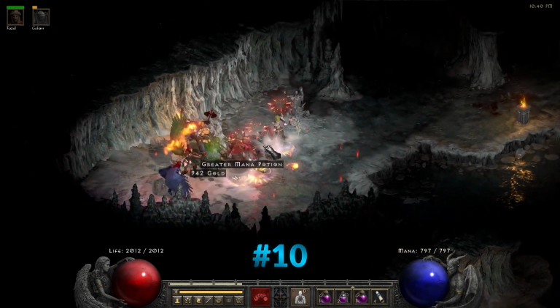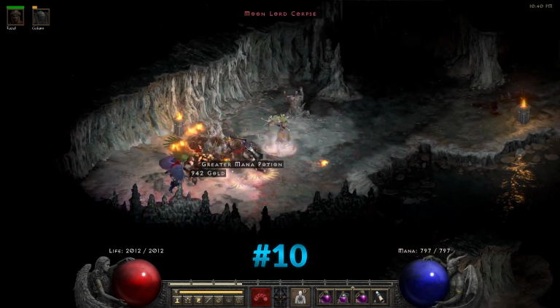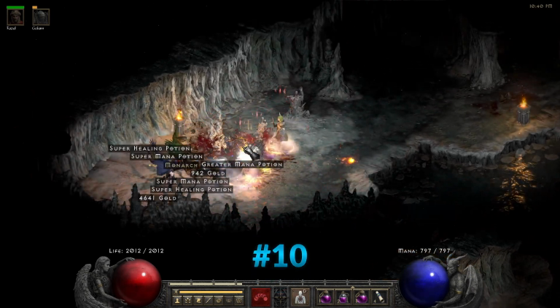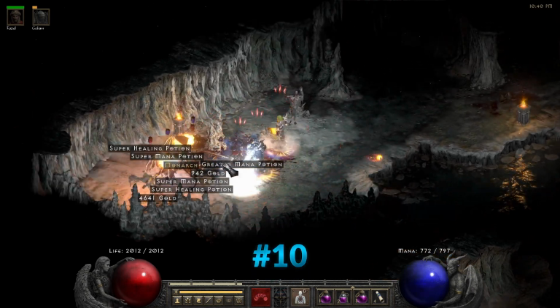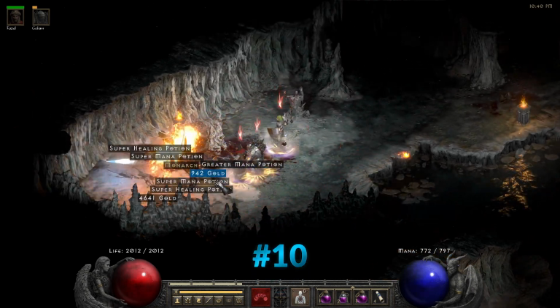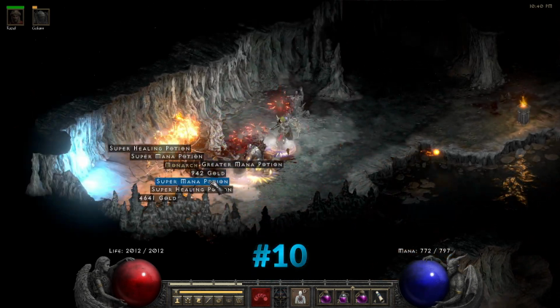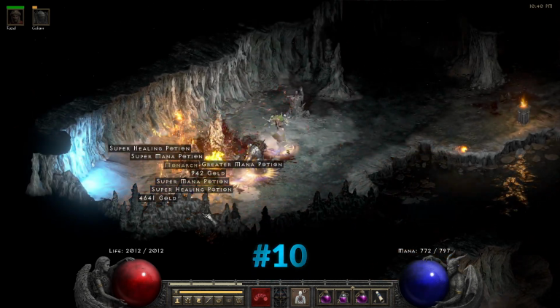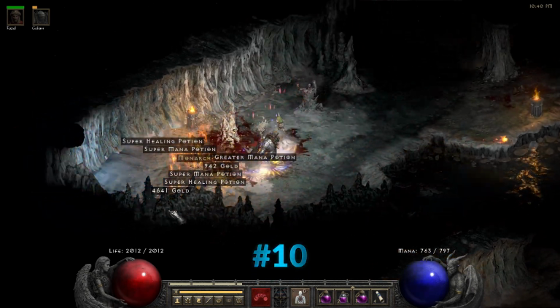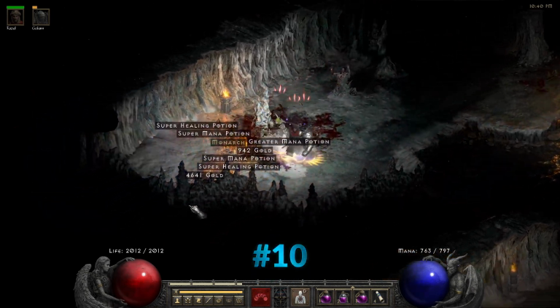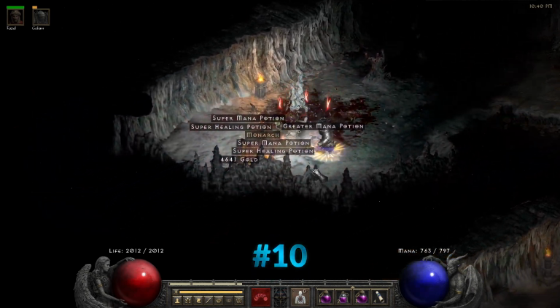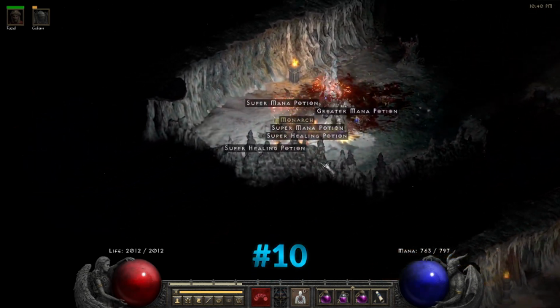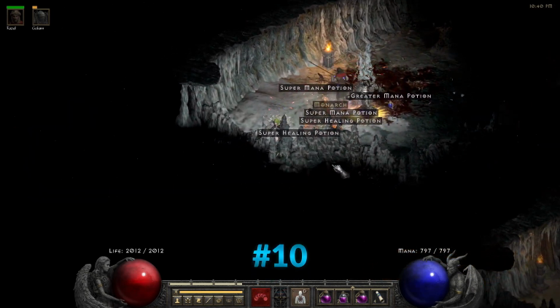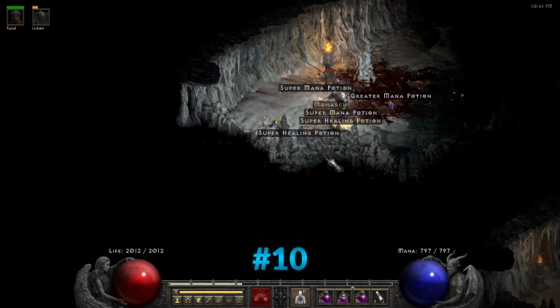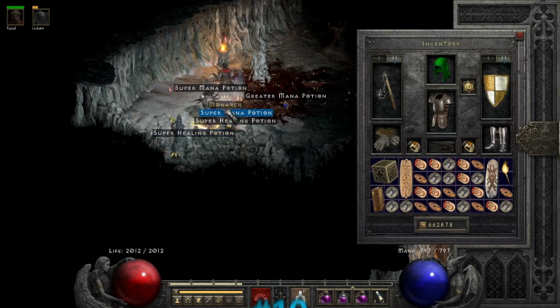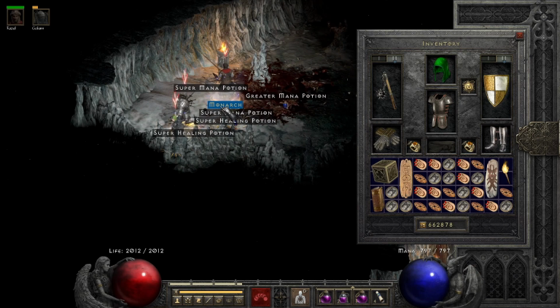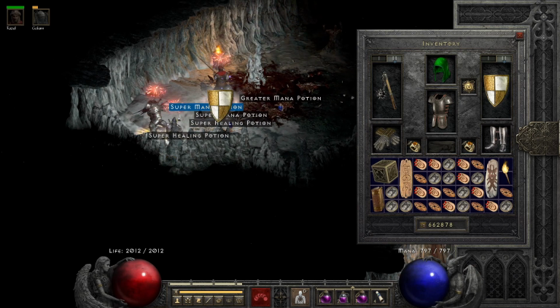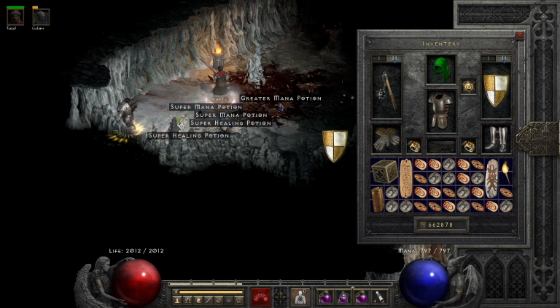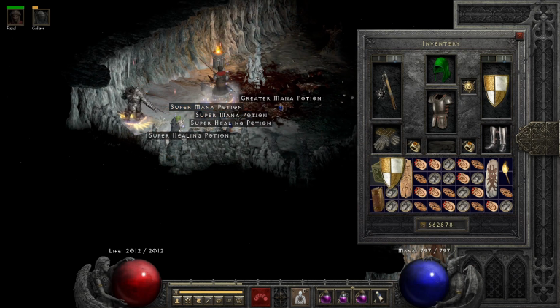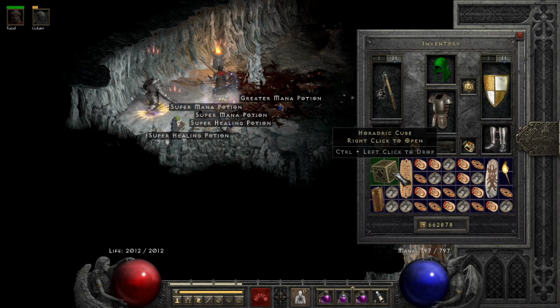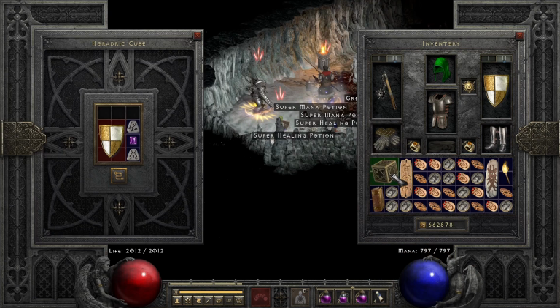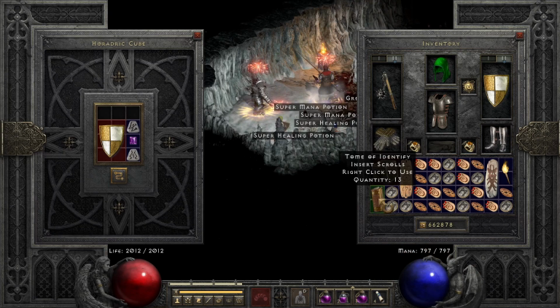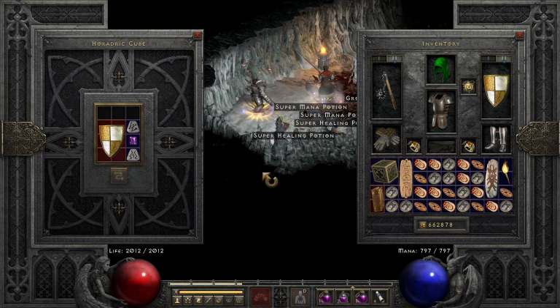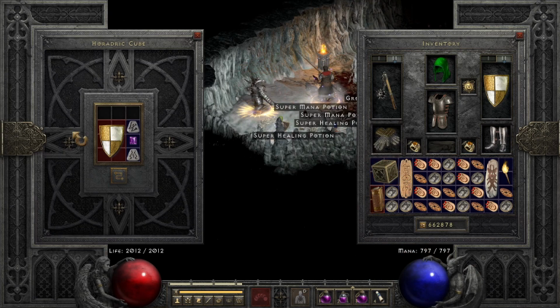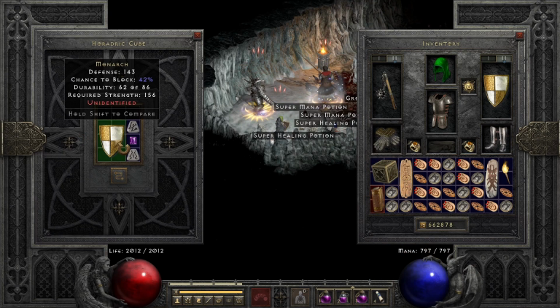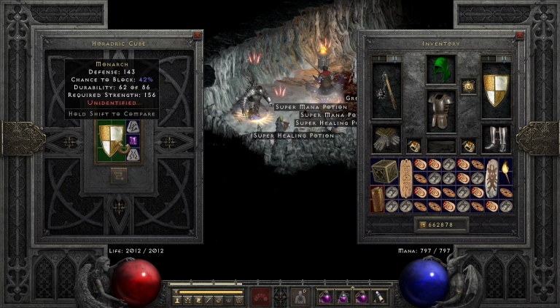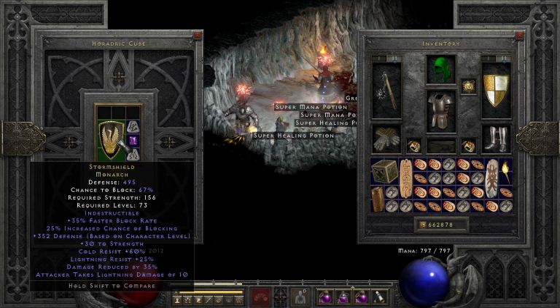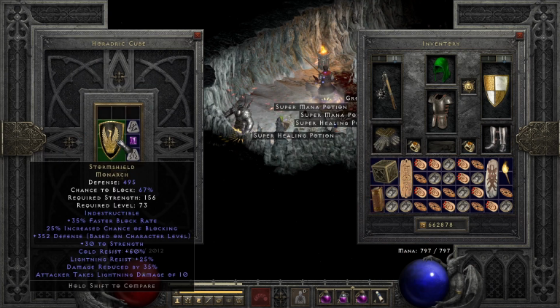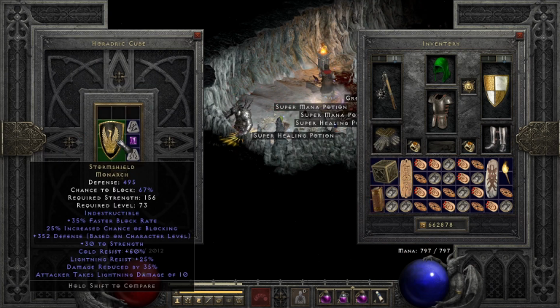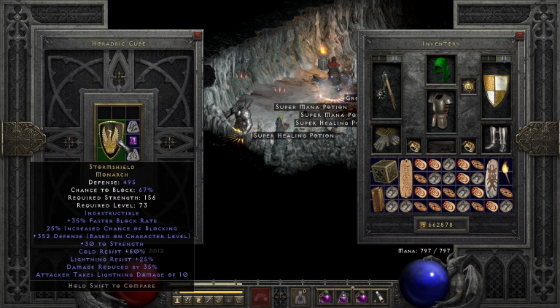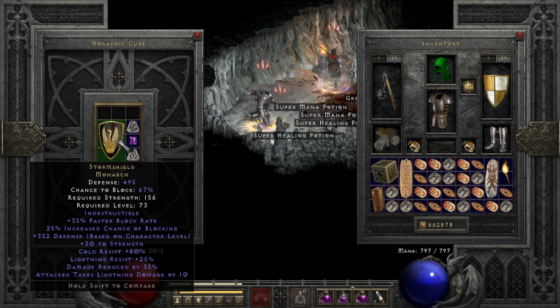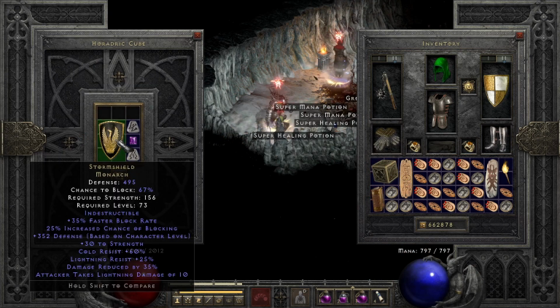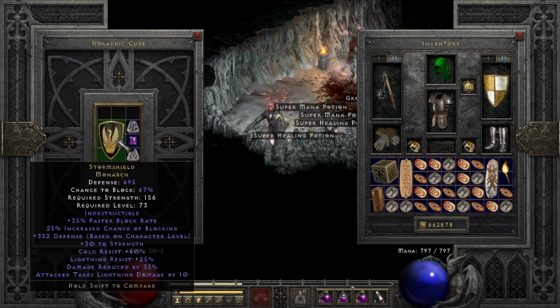On spot number 10: Unique Monarch, Storm Shield.